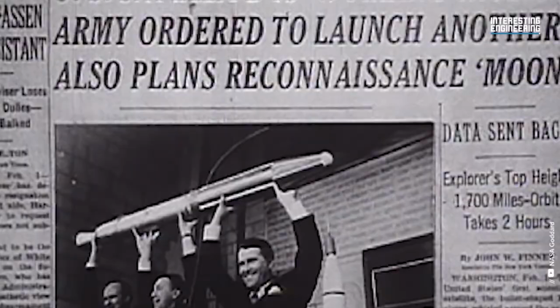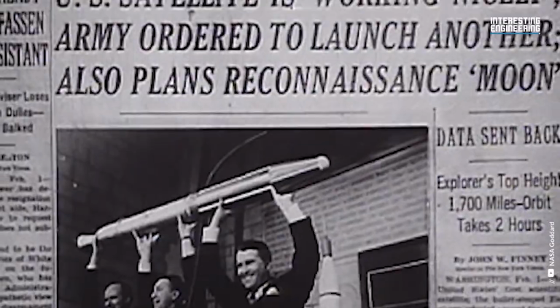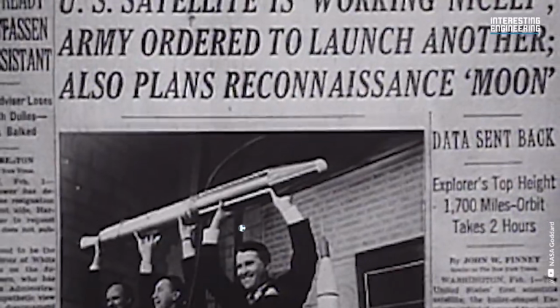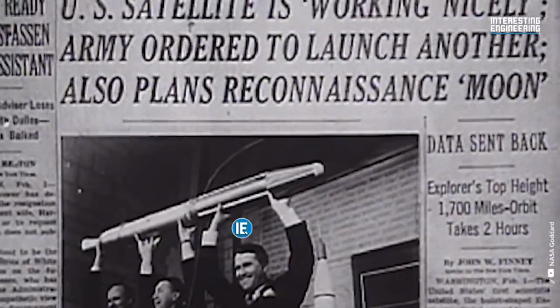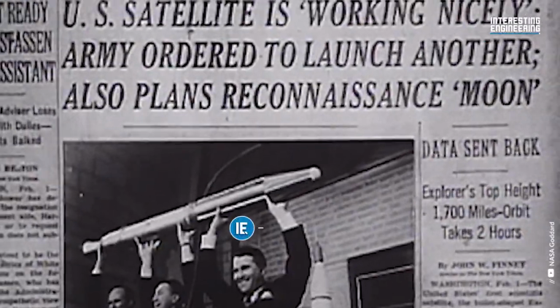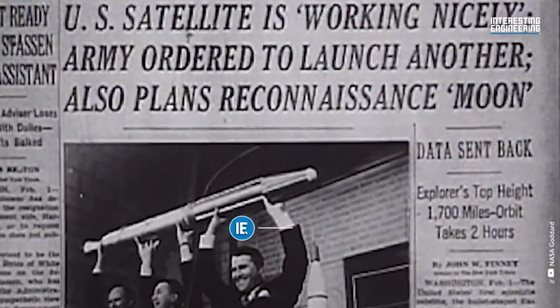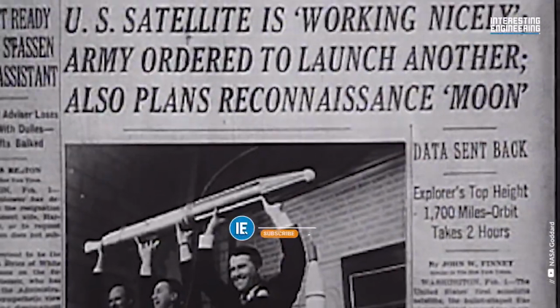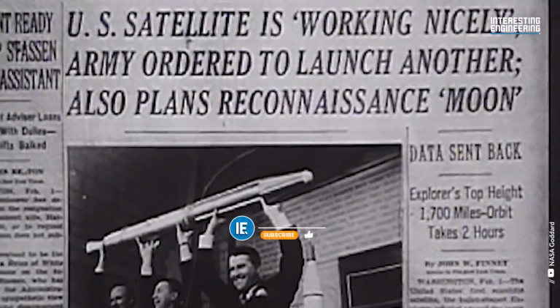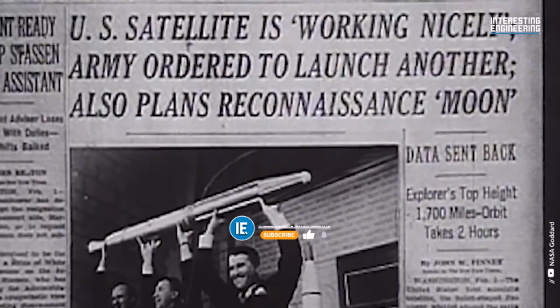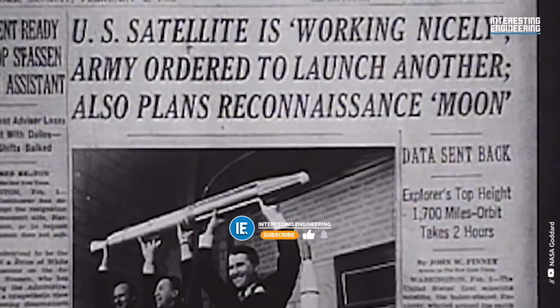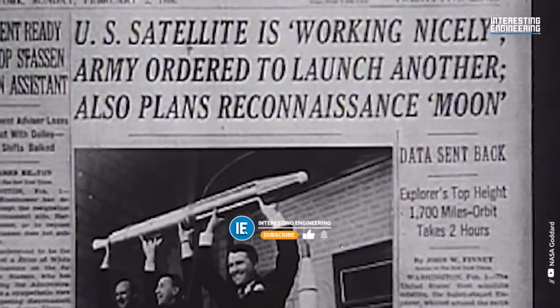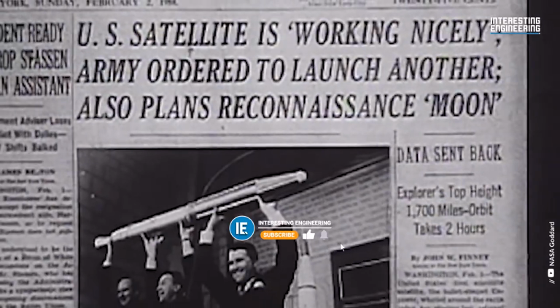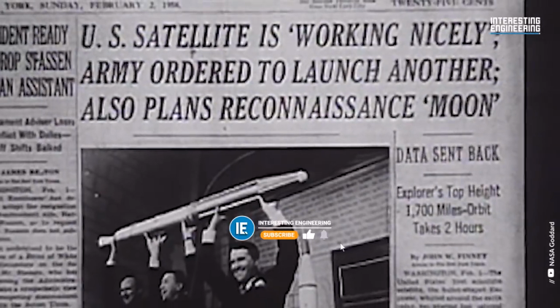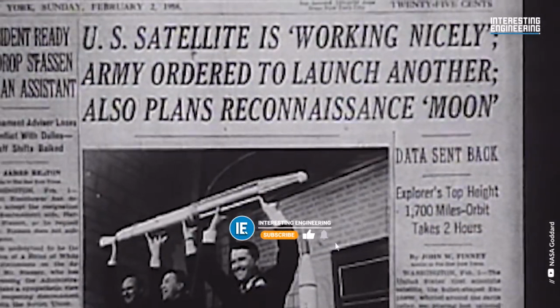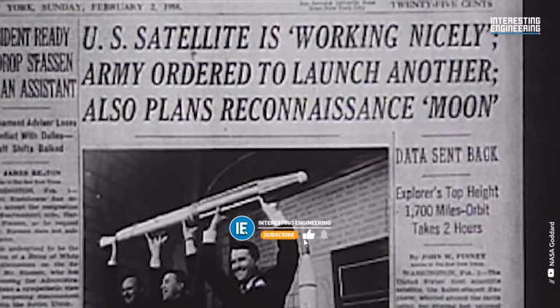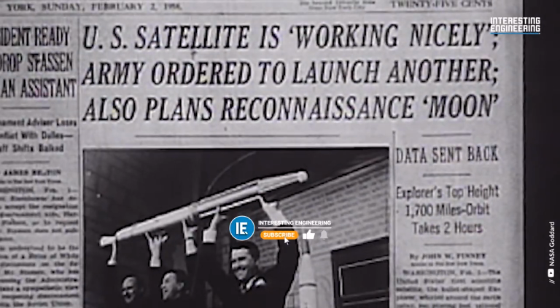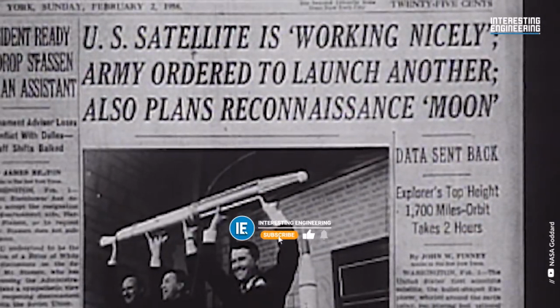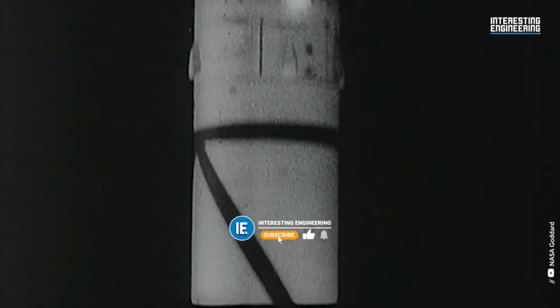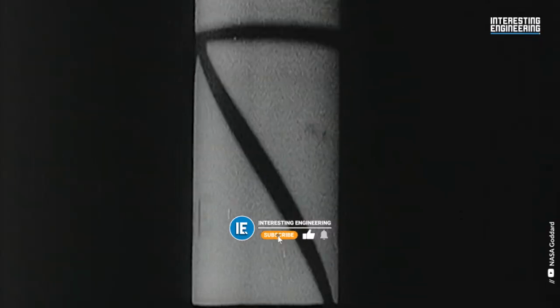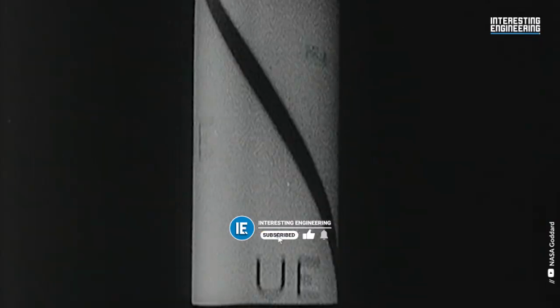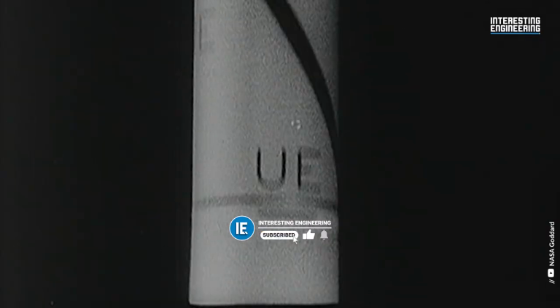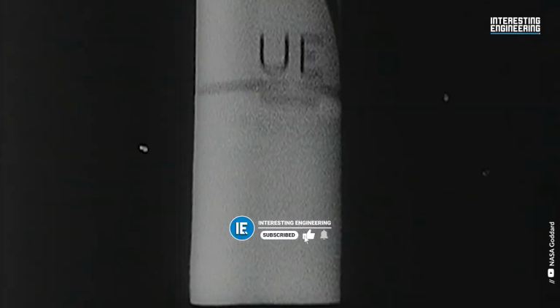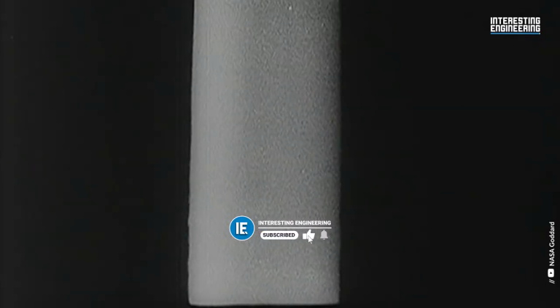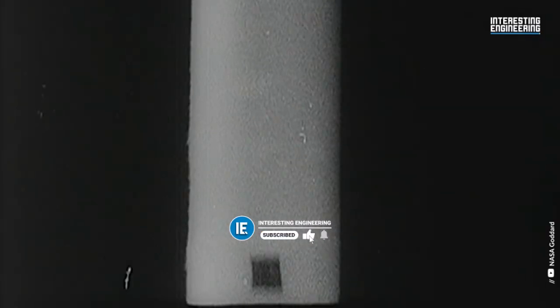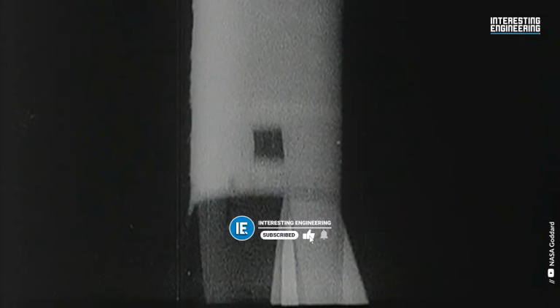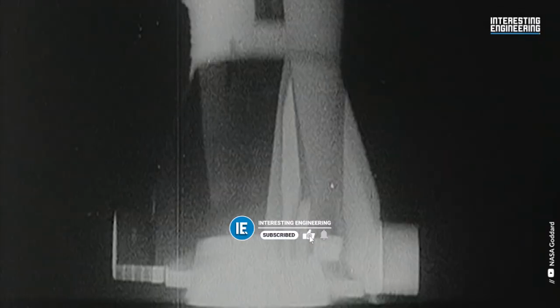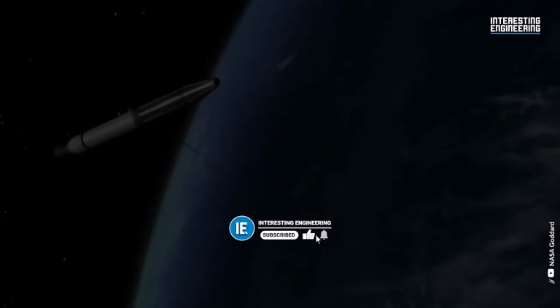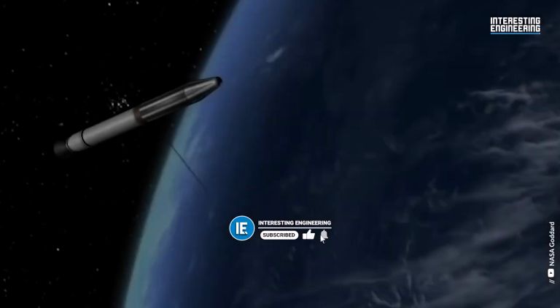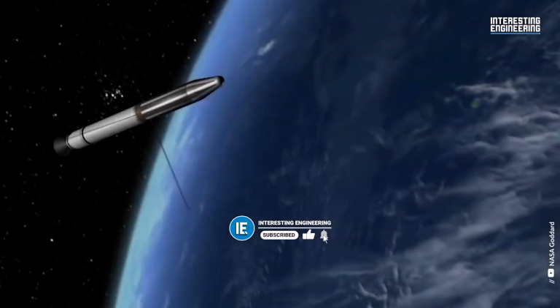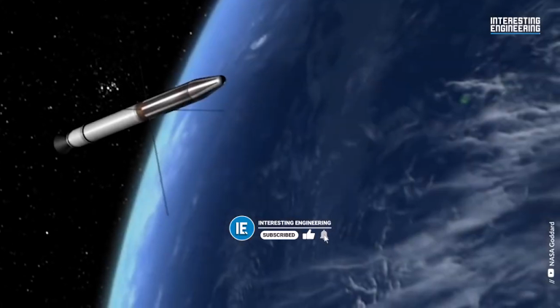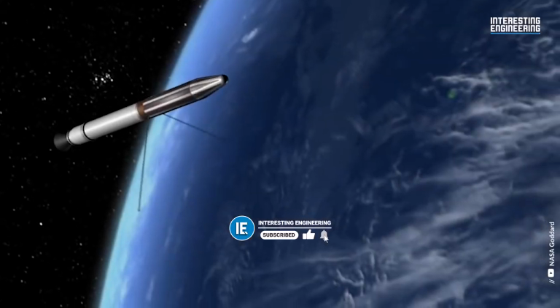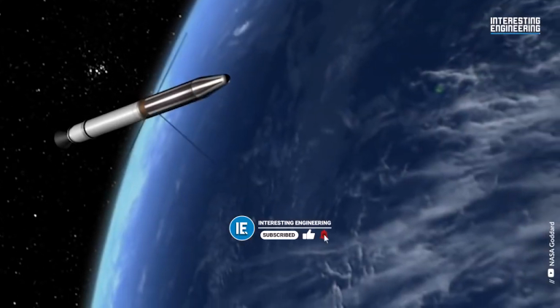In the next episode, we will talk about the first satellites to reach the outer planets. Stay tuned.